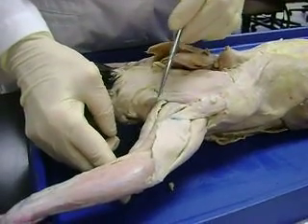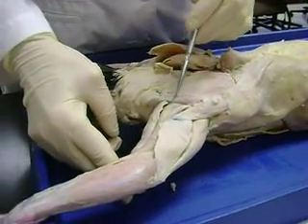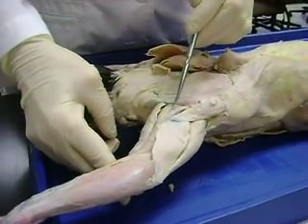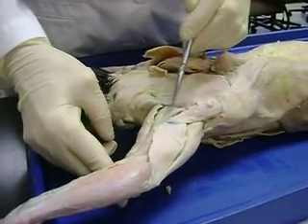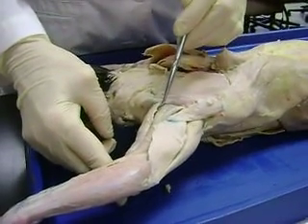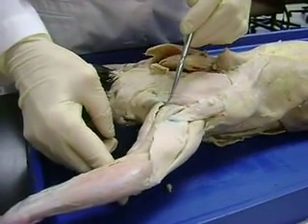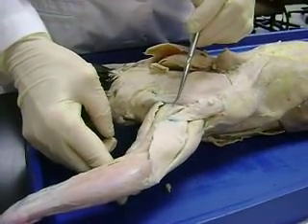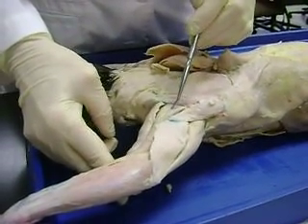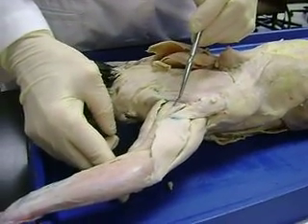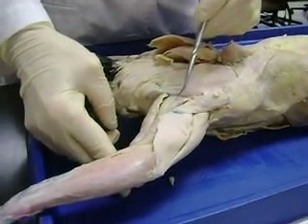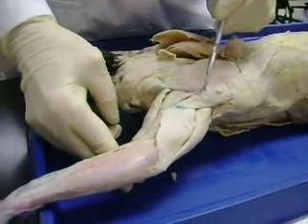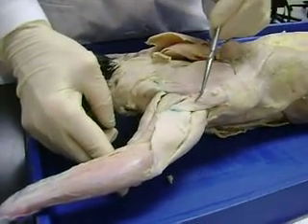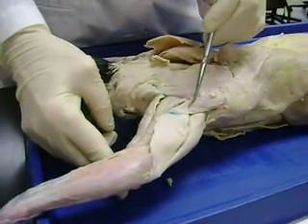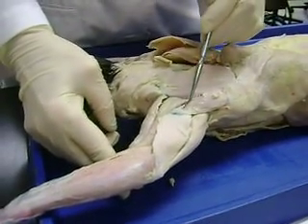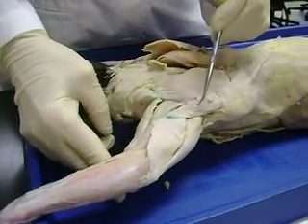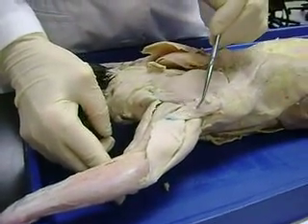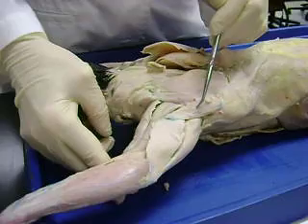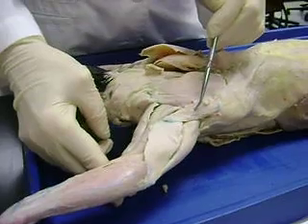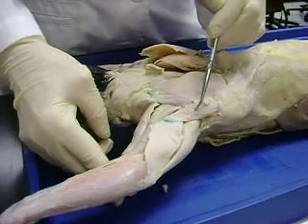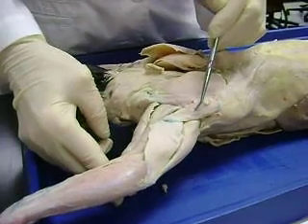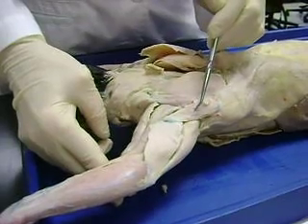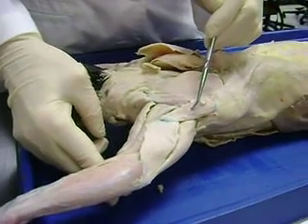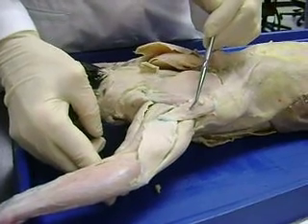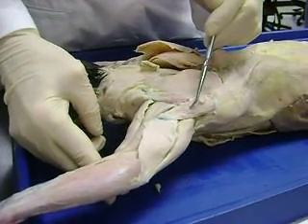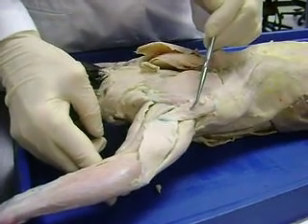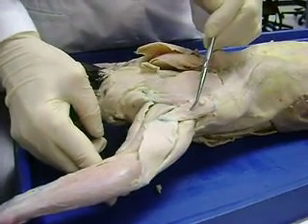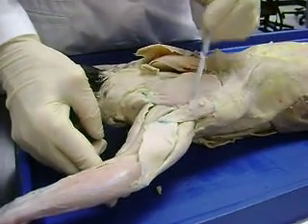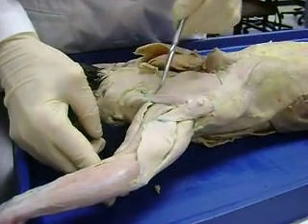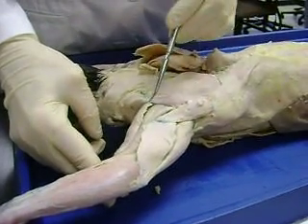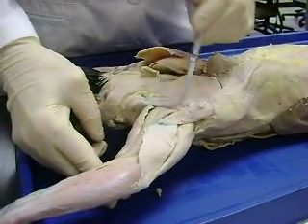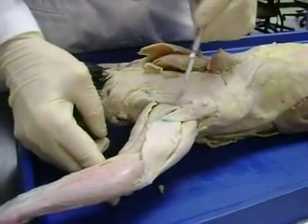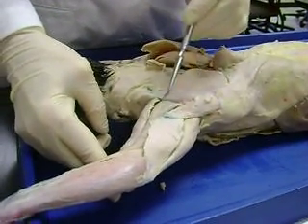Clavodeltoid, acromiodeltoid, spinodeltoid. Cats are silly.